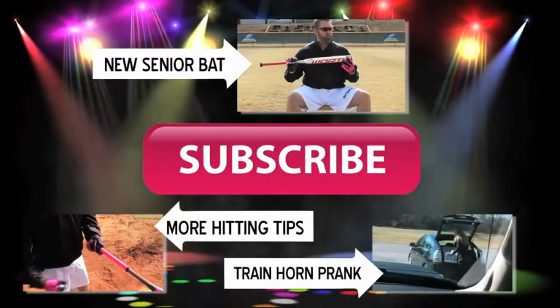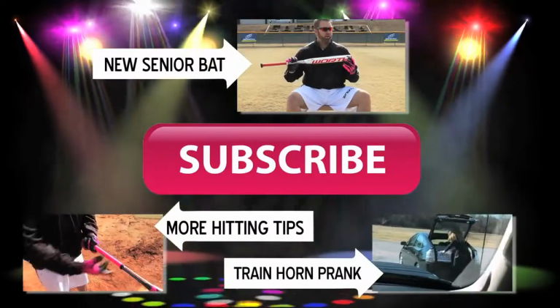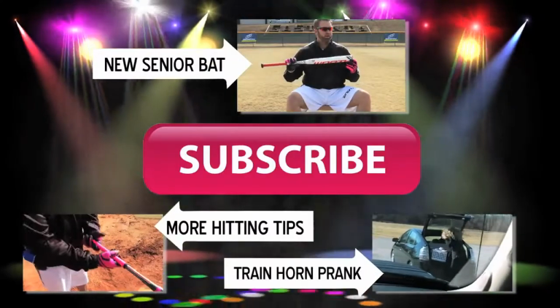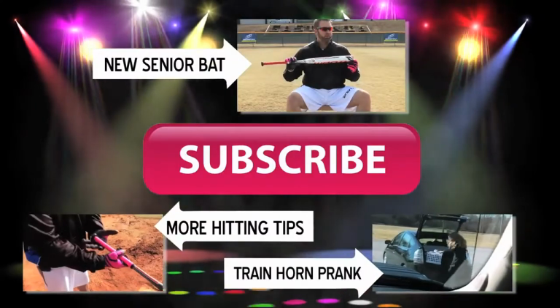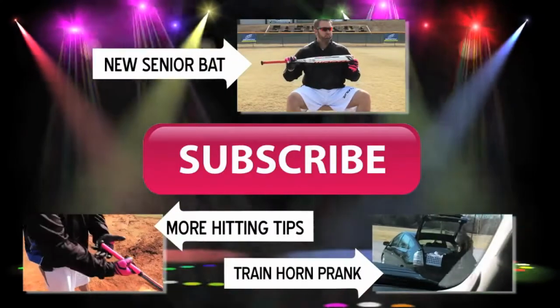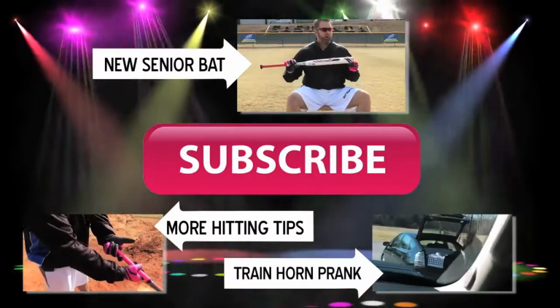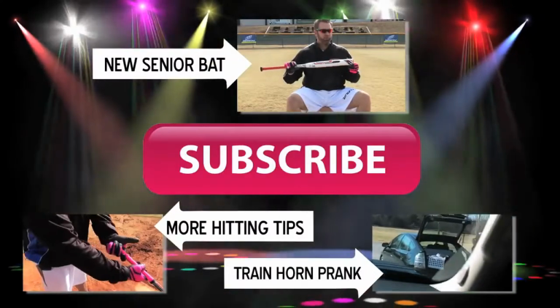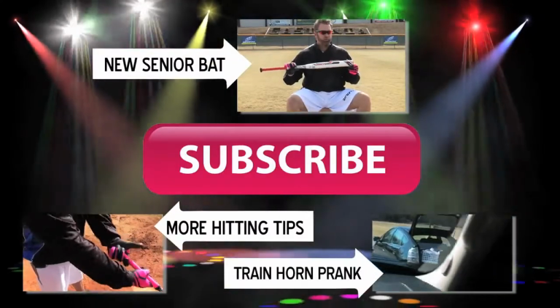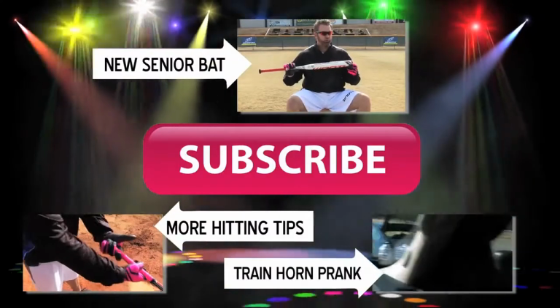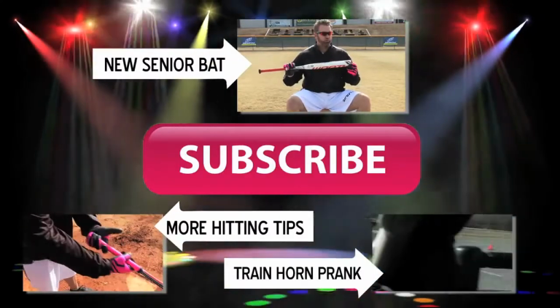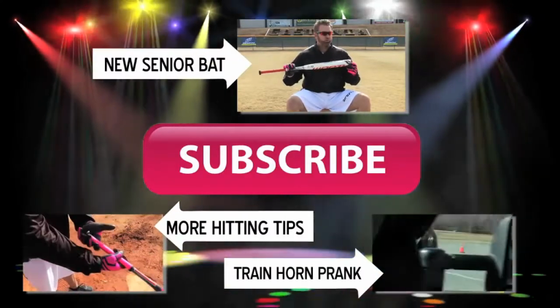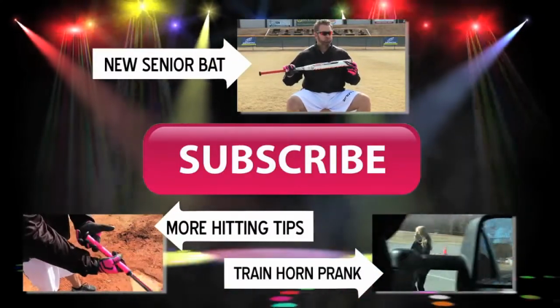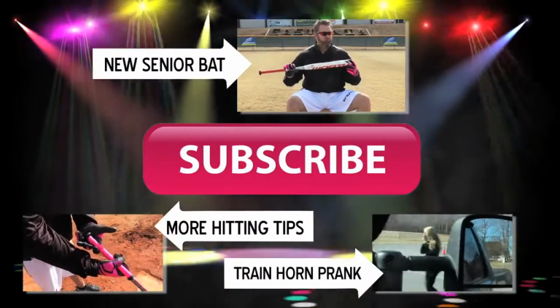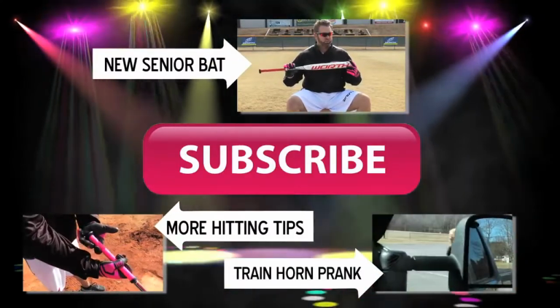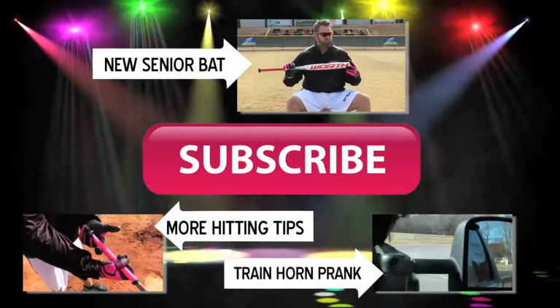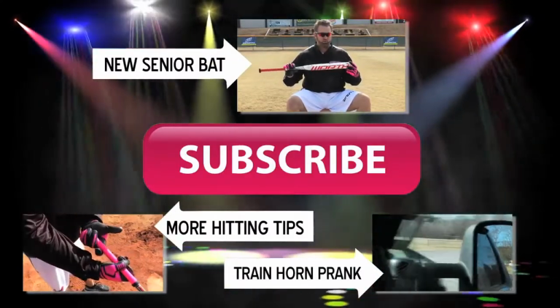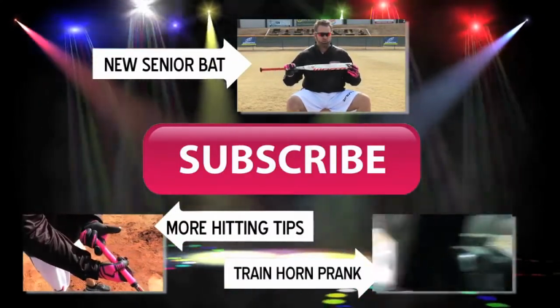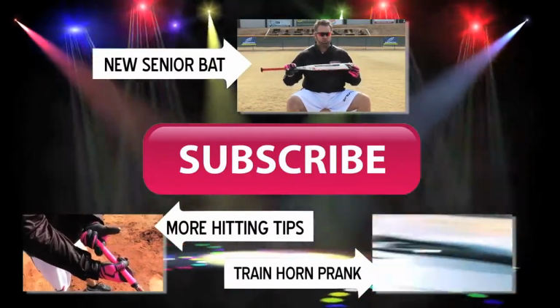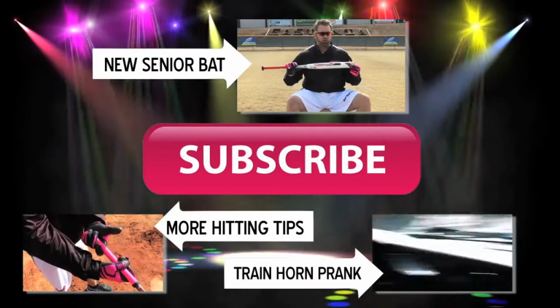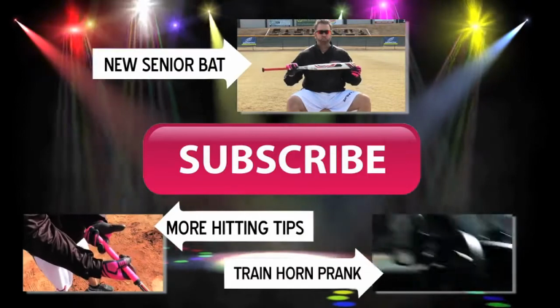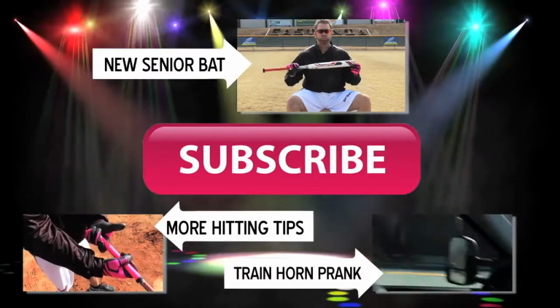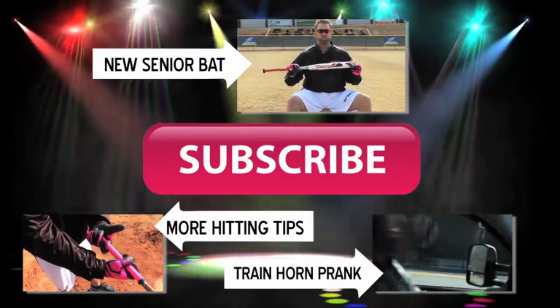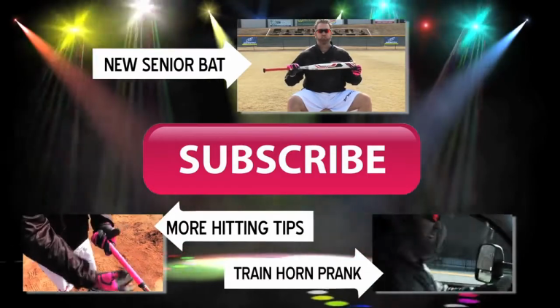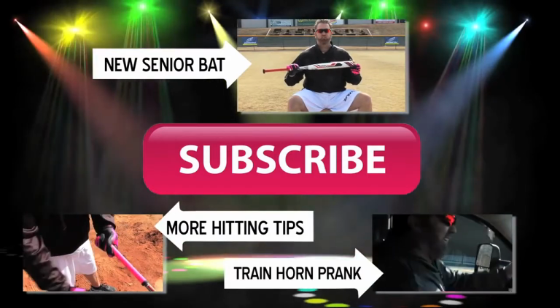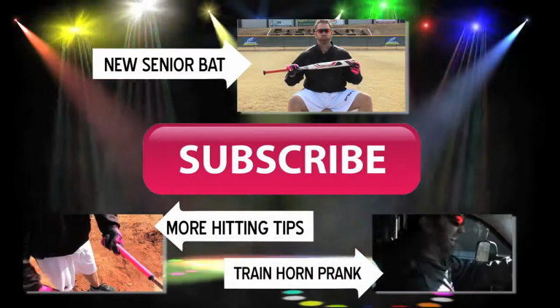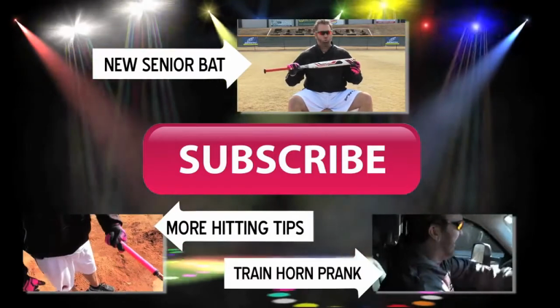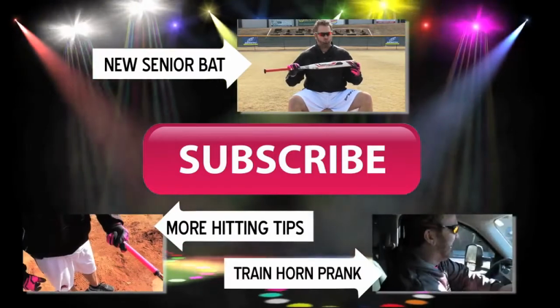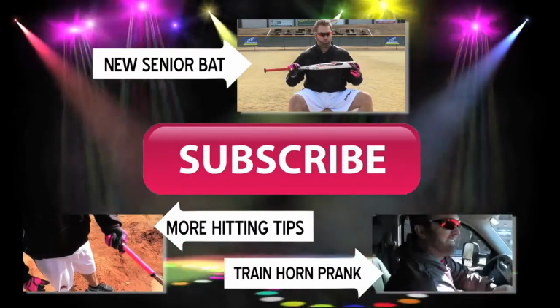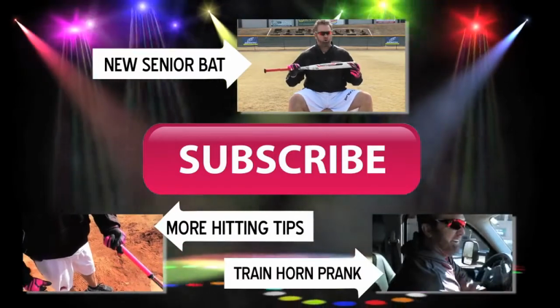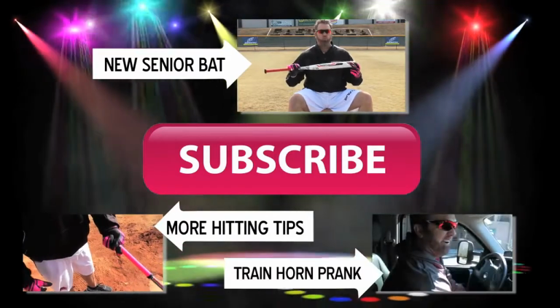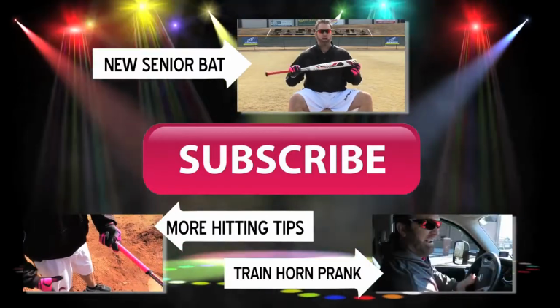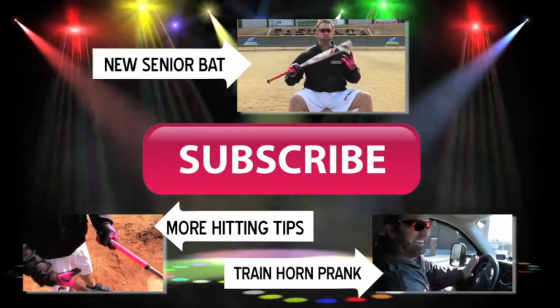If you've liked what you've seen, please subscribe to my YouTube channel. Go ahead and click the button on the screen.